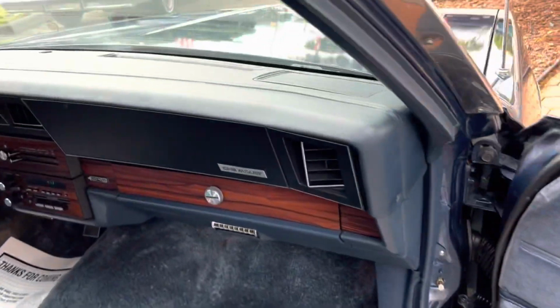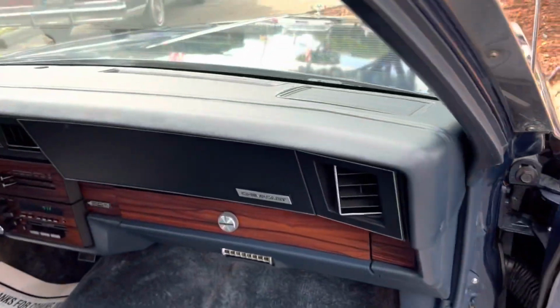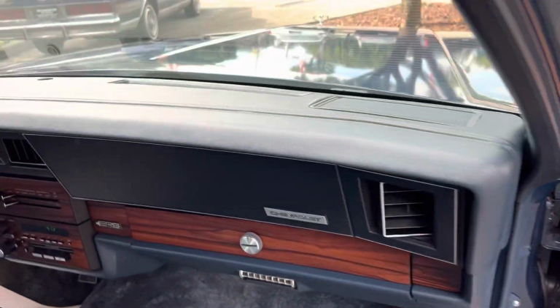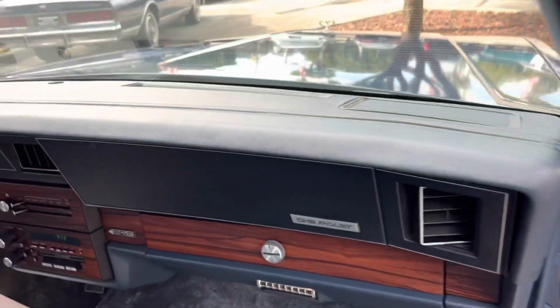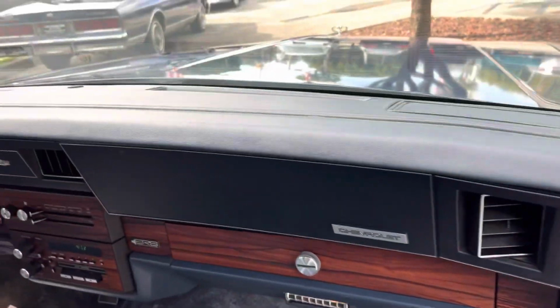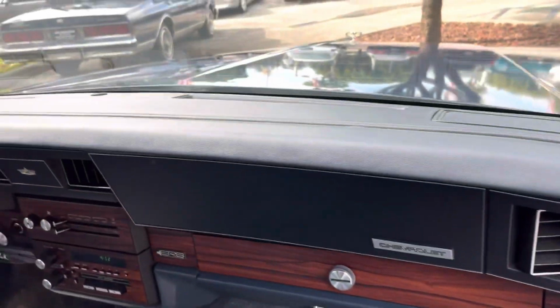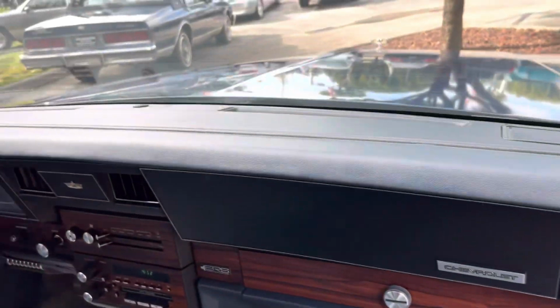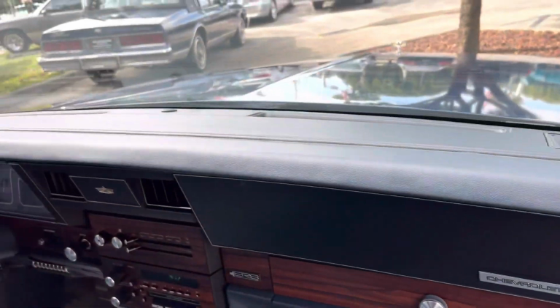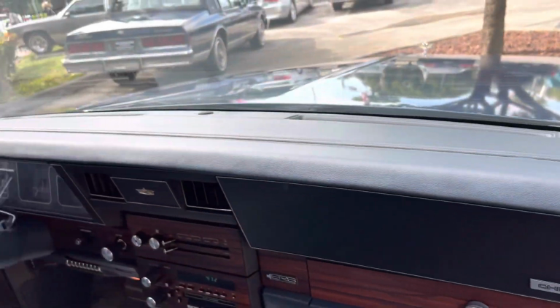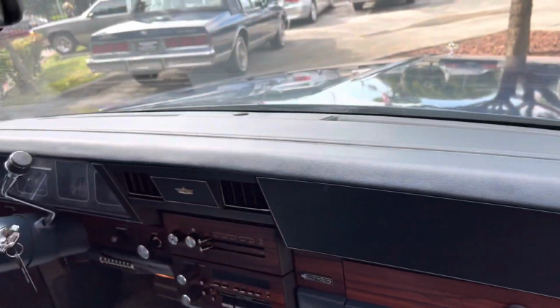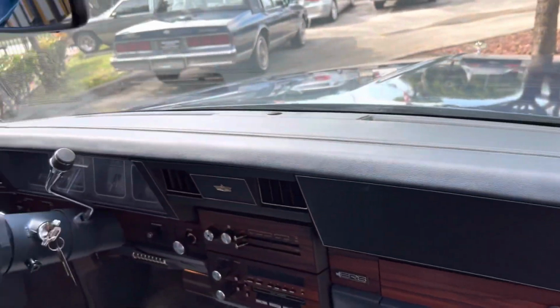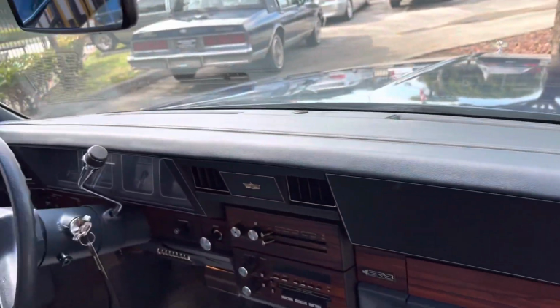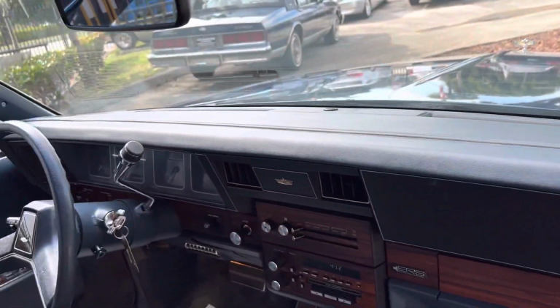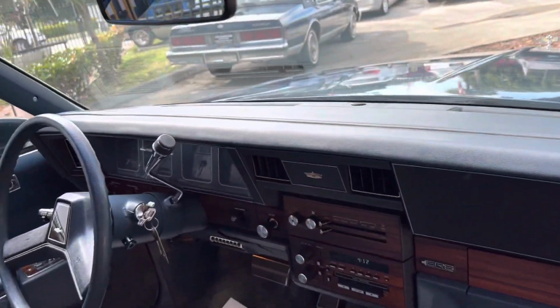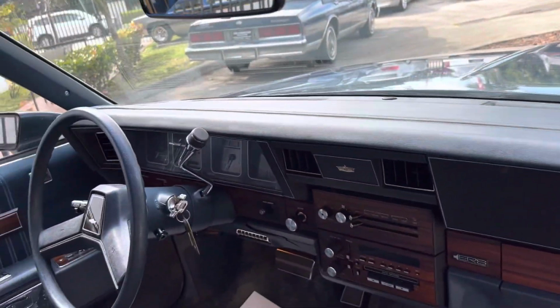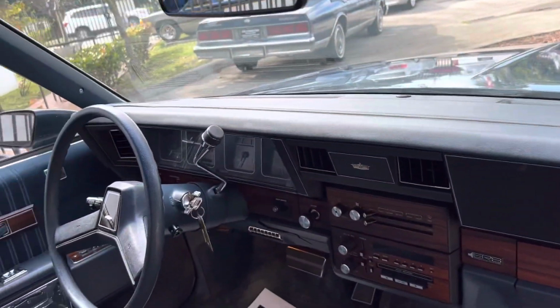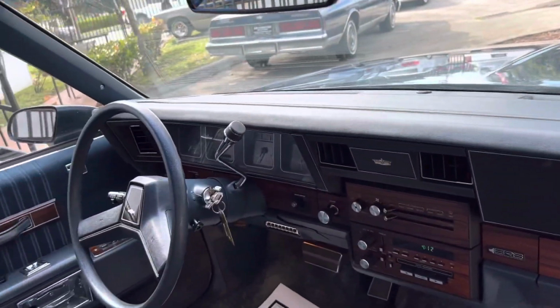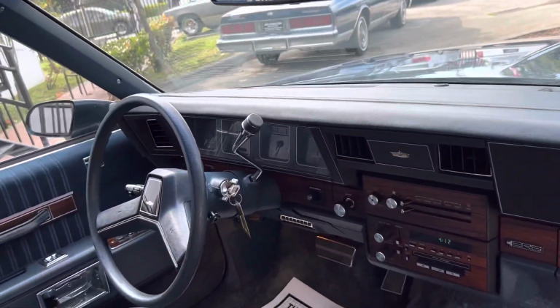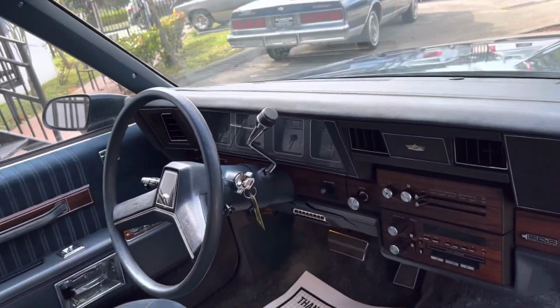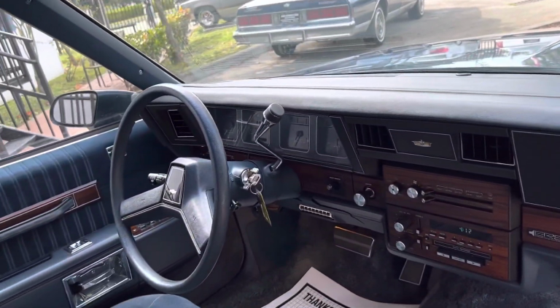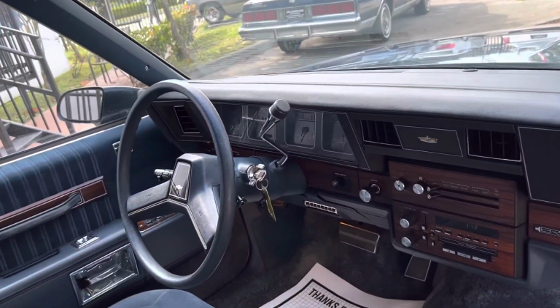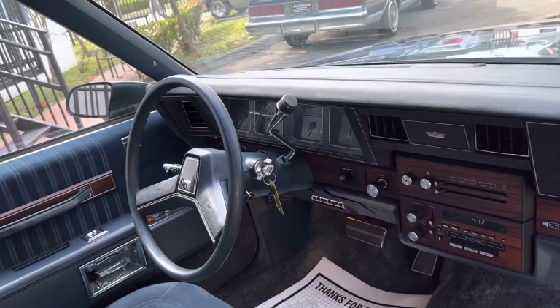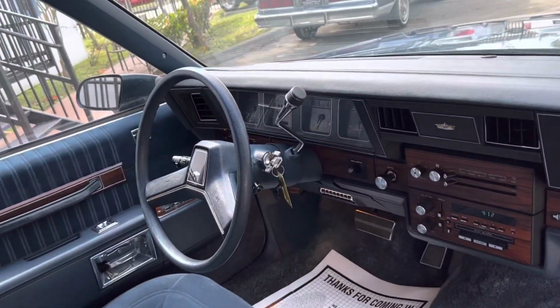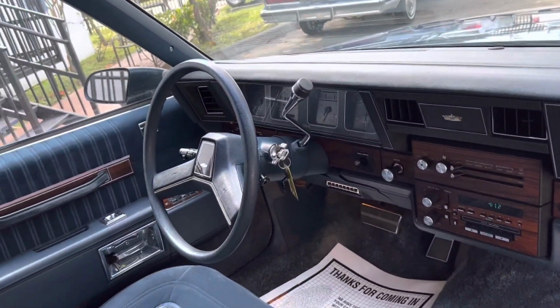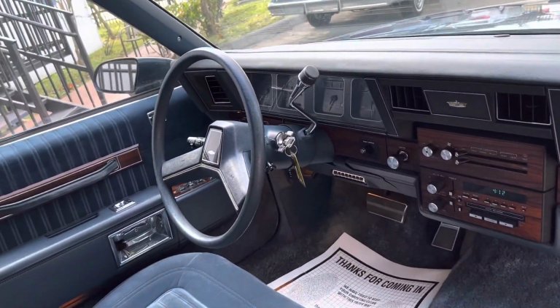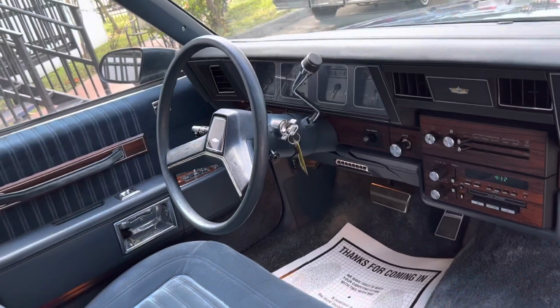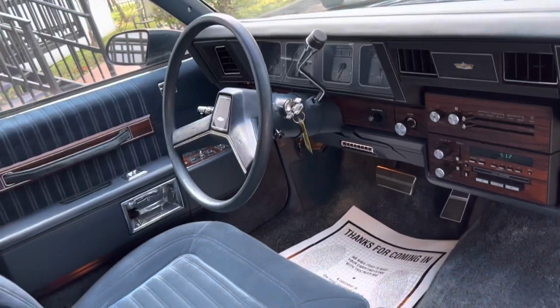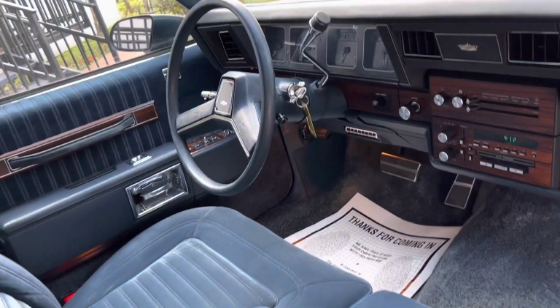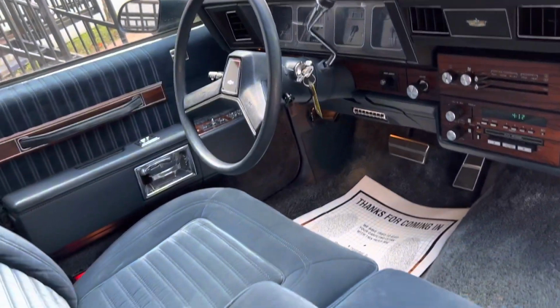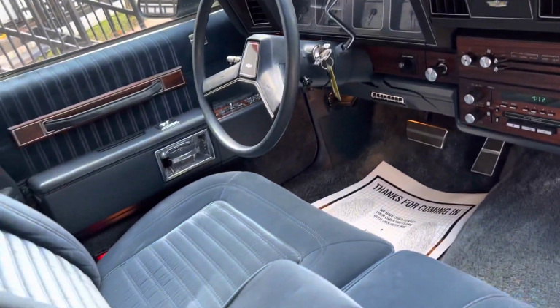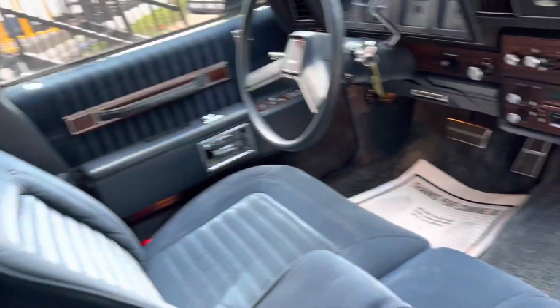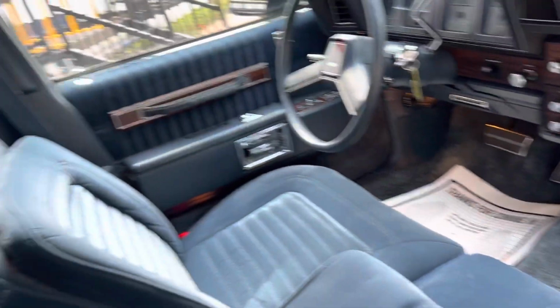No cracks on the dash. Clean, original interior.